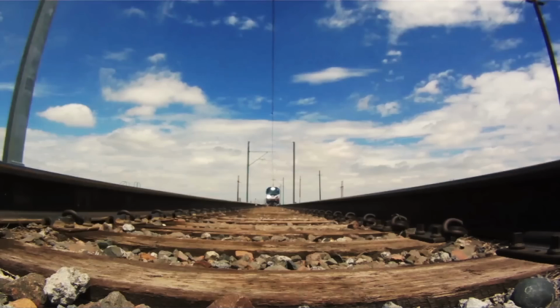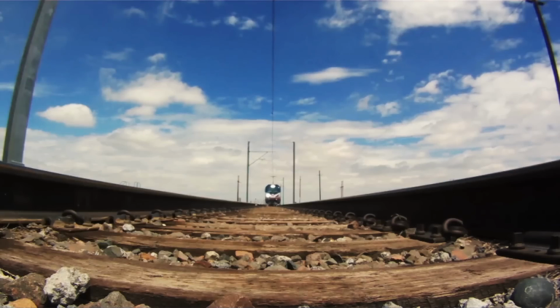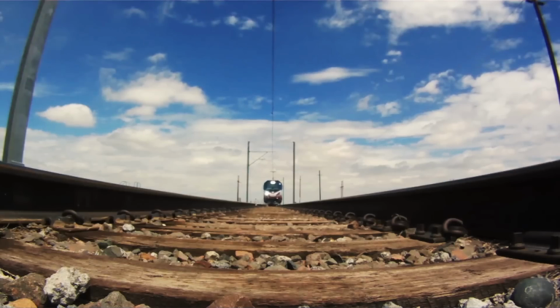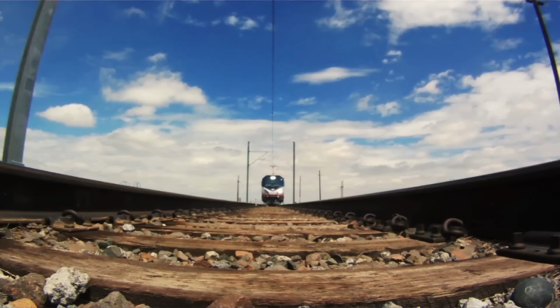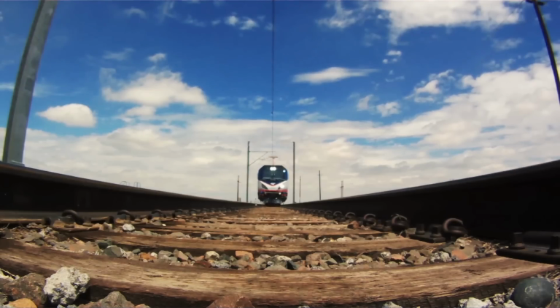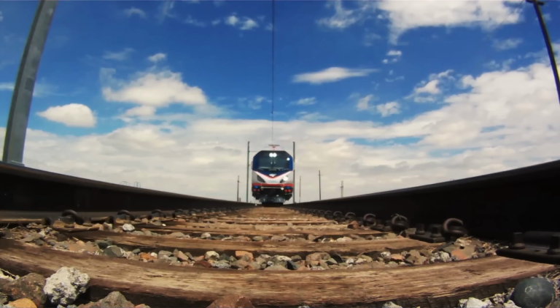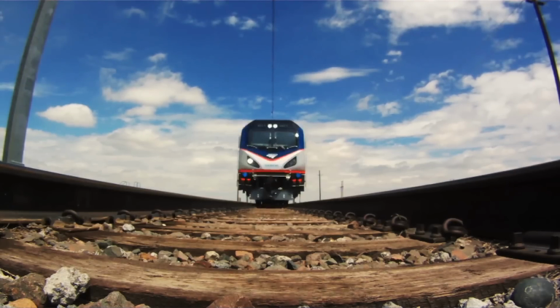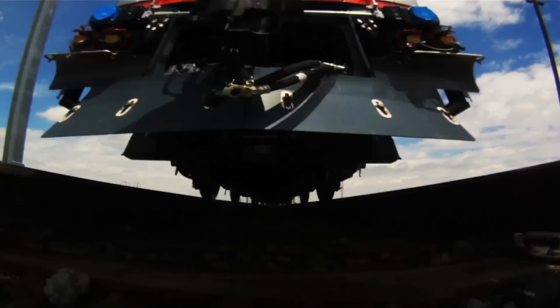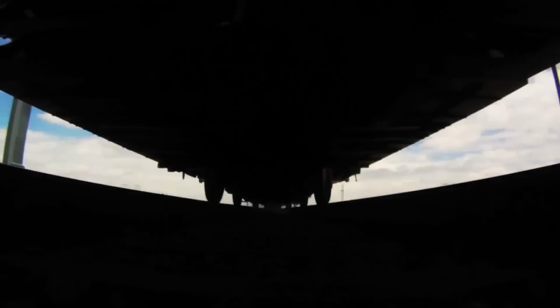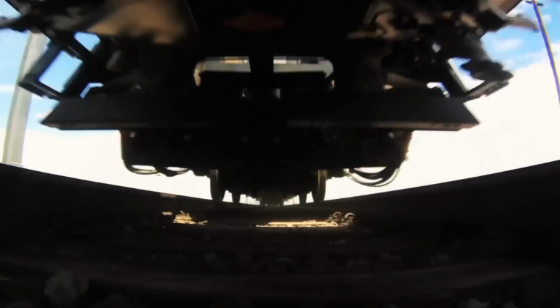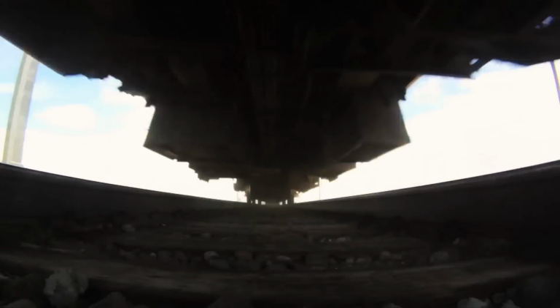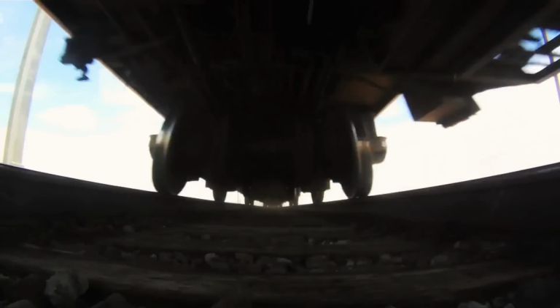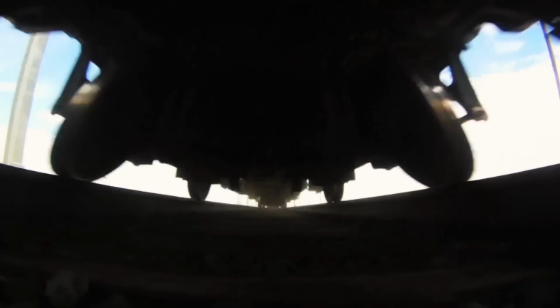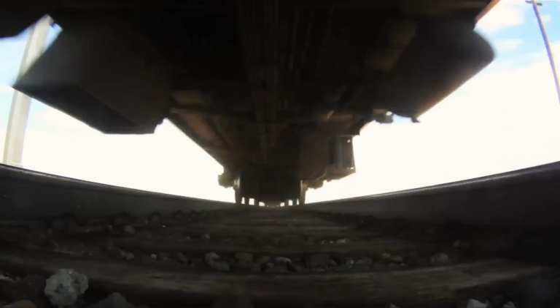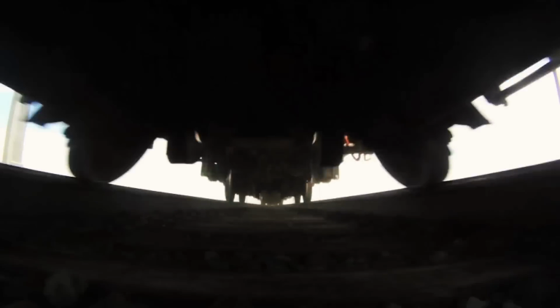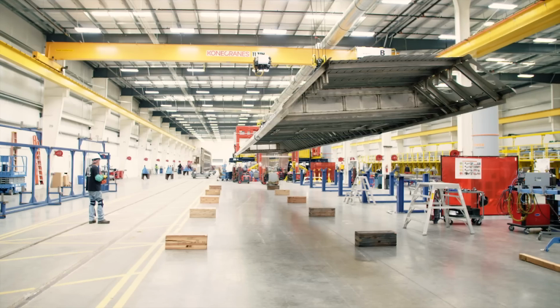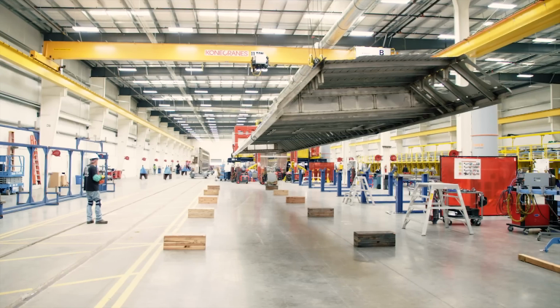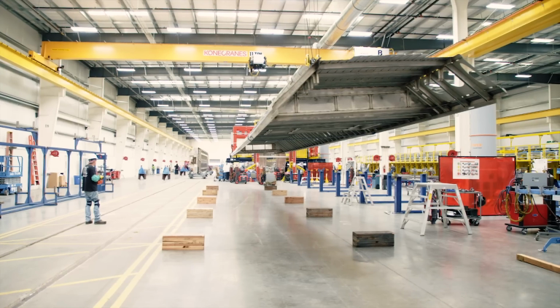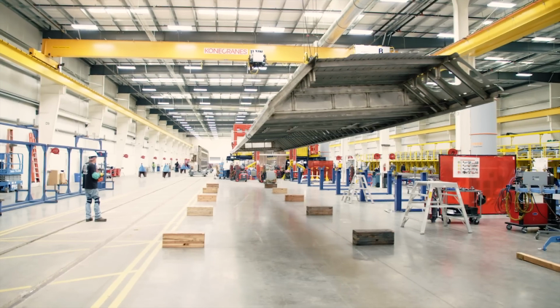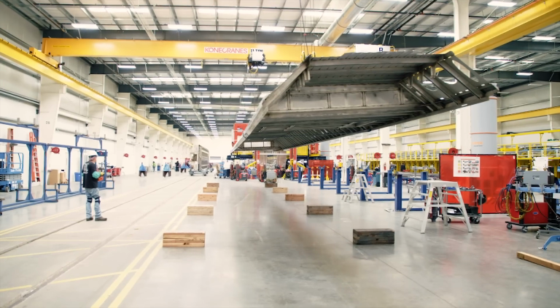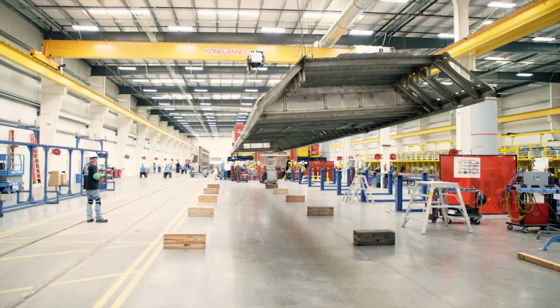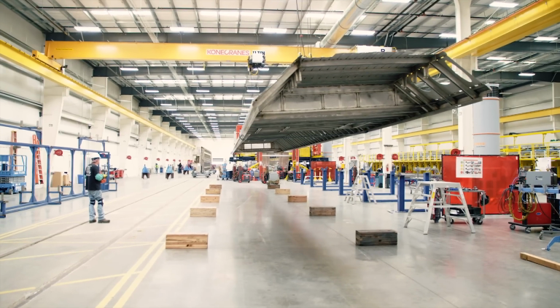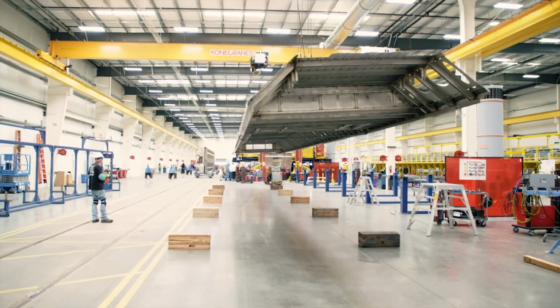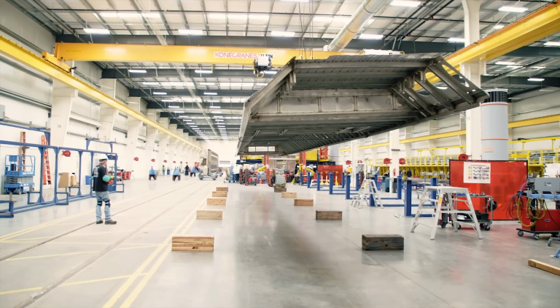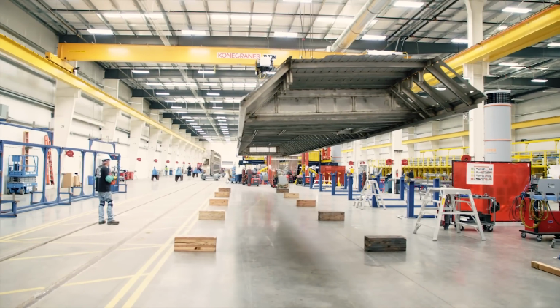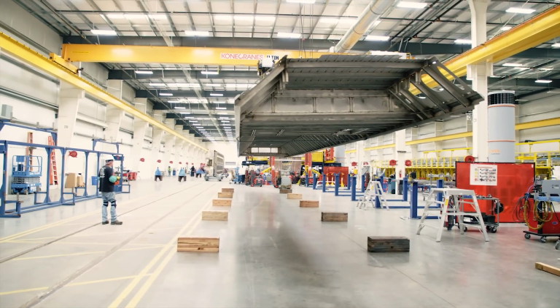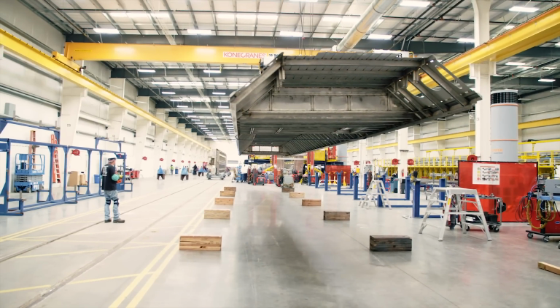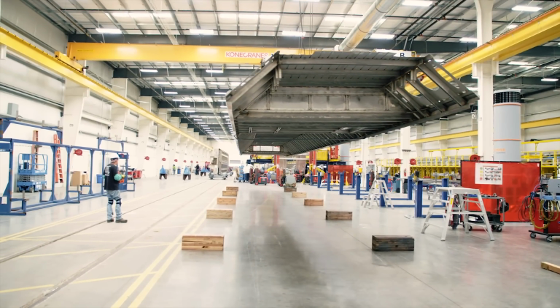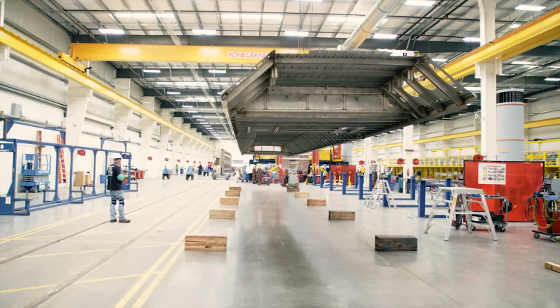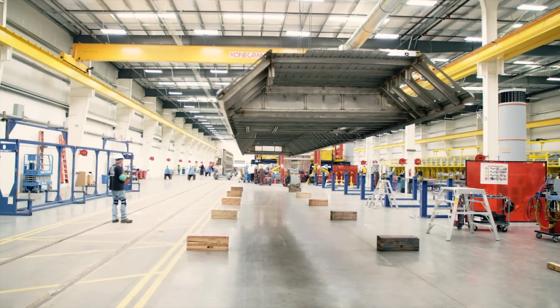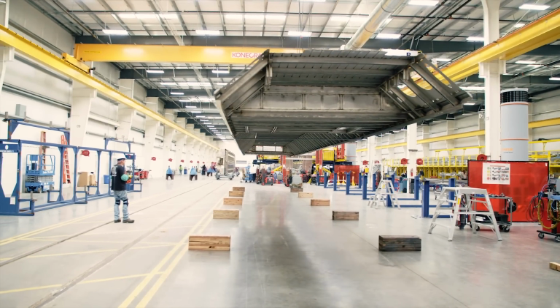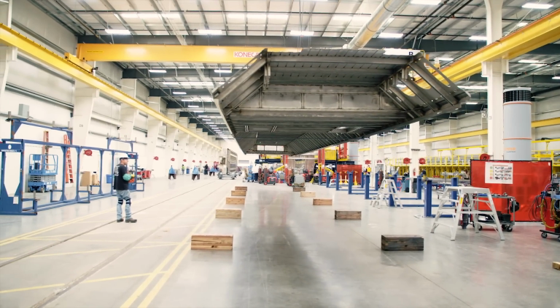Ever wonder how they put trains together? Of course you have. Welcome to the cavernous Siemens Train Factory.